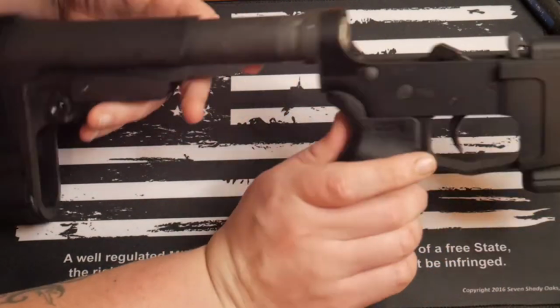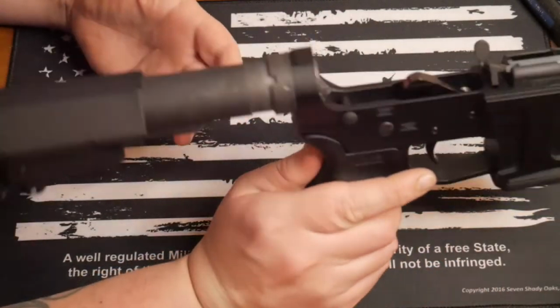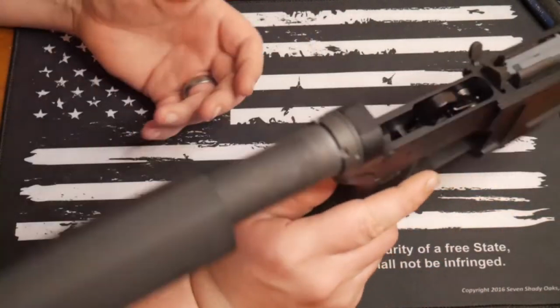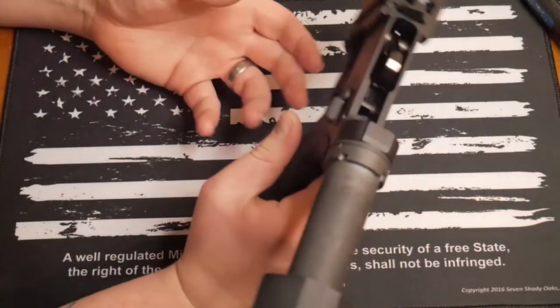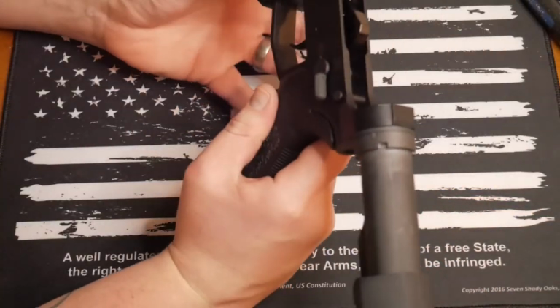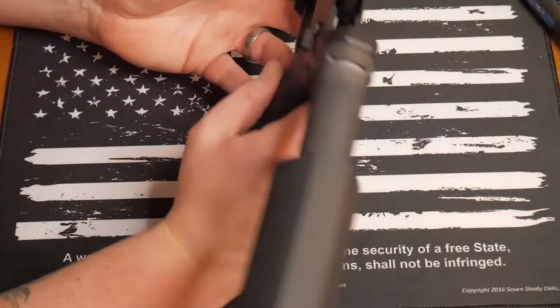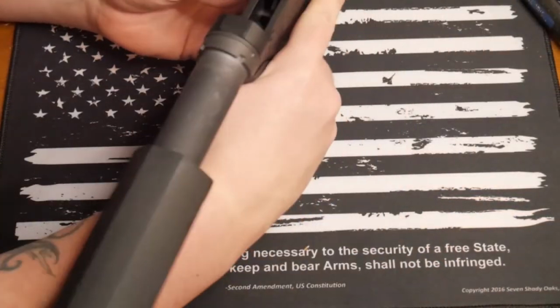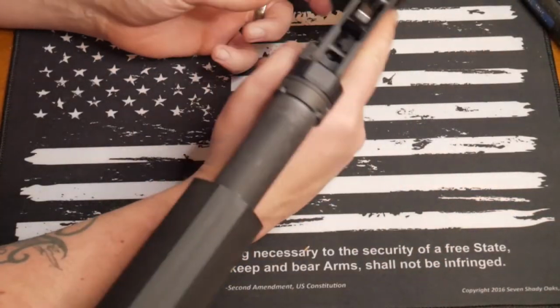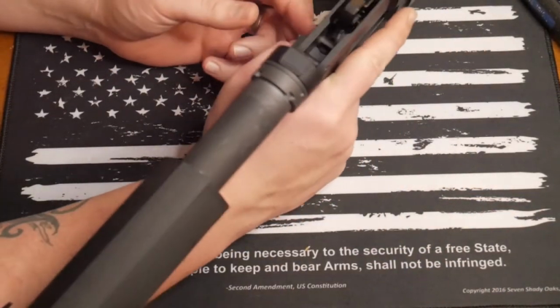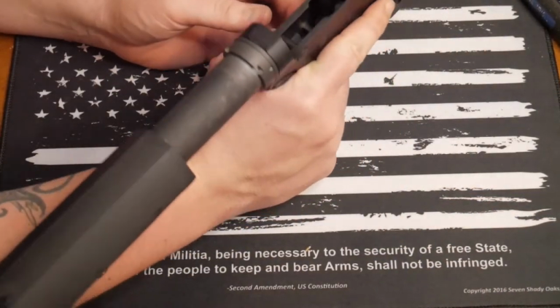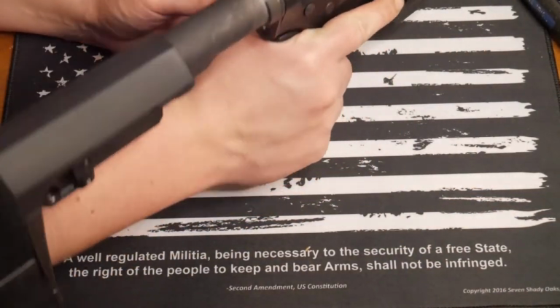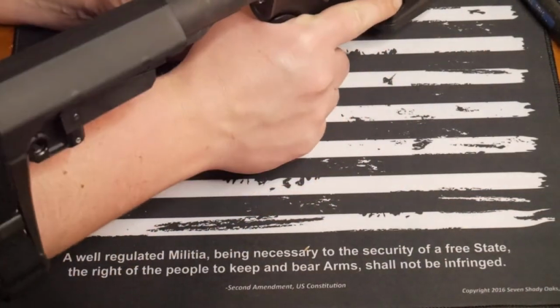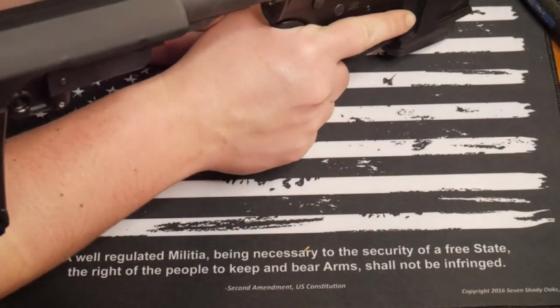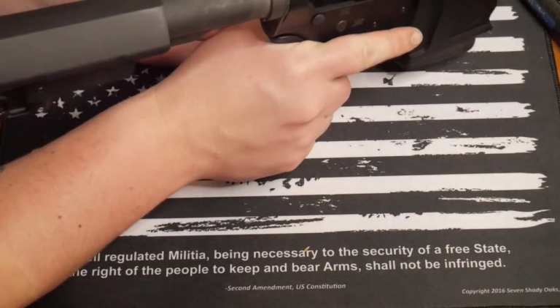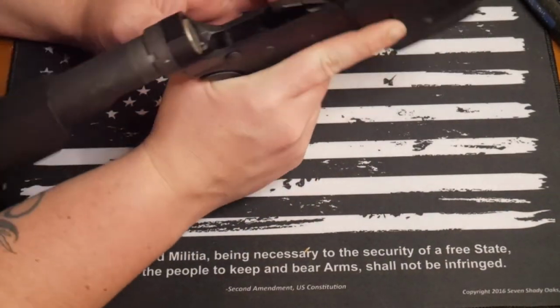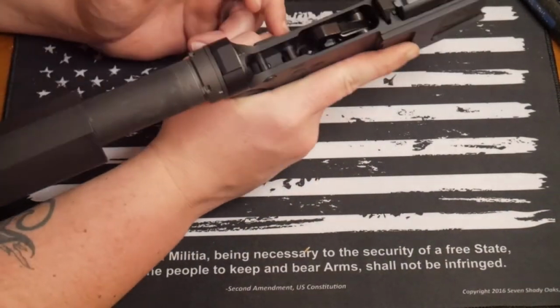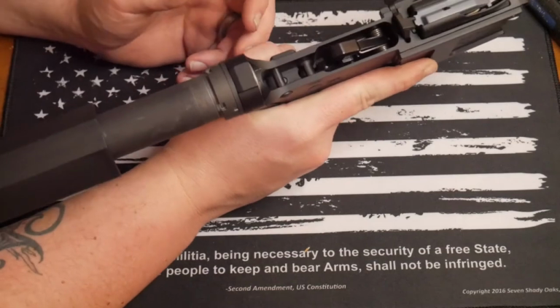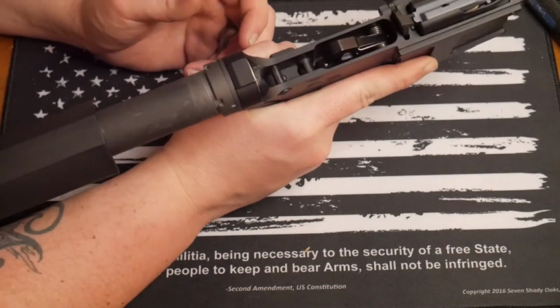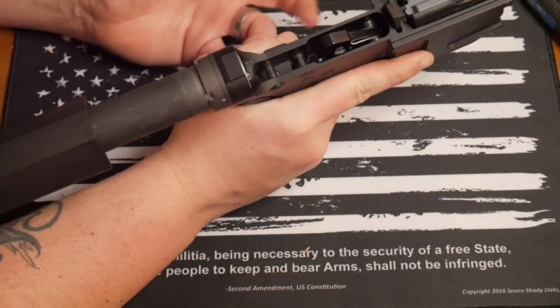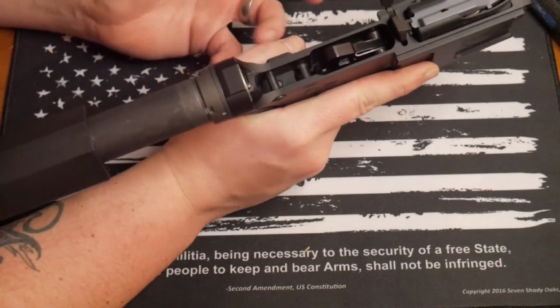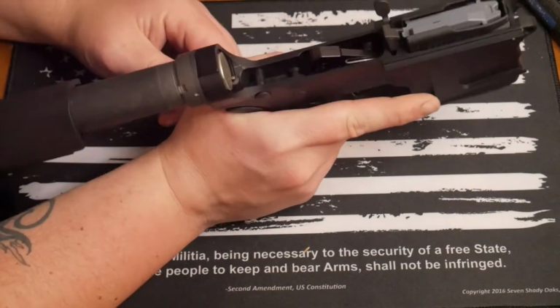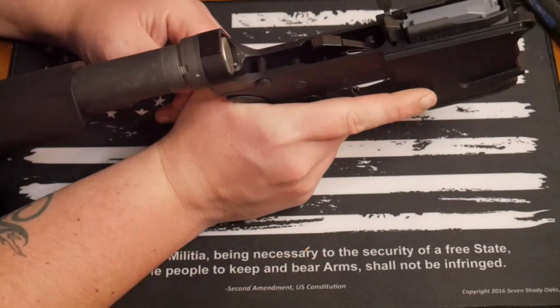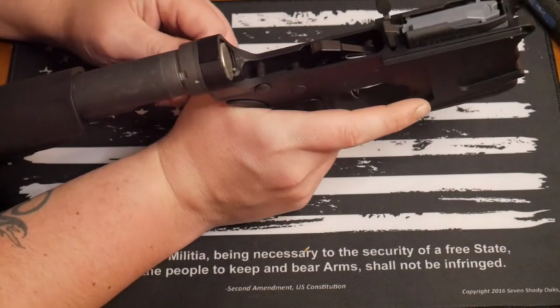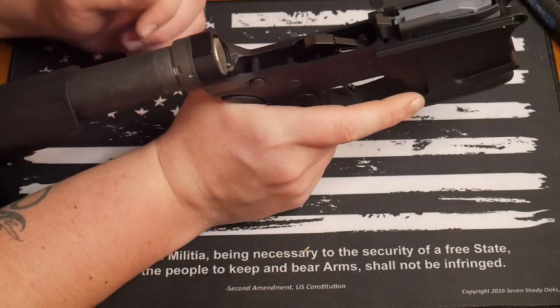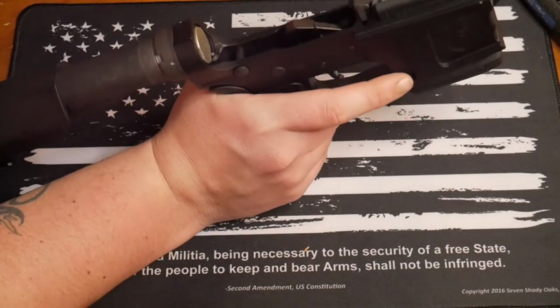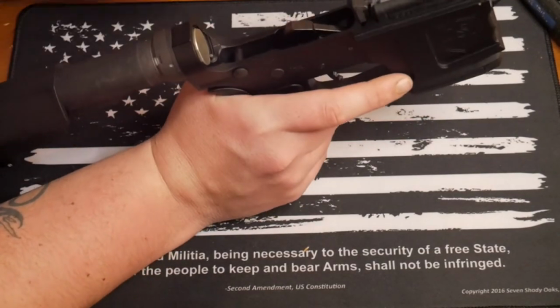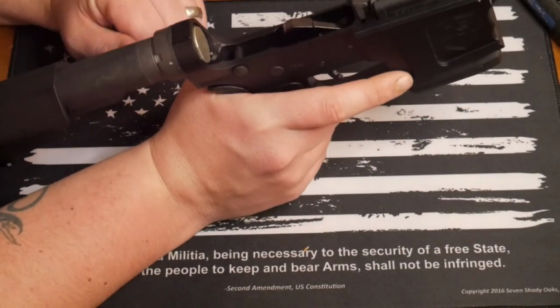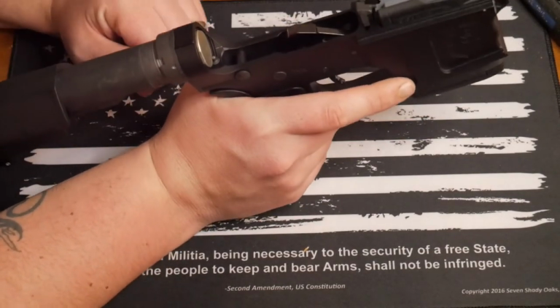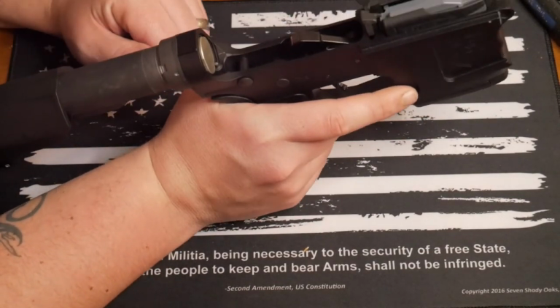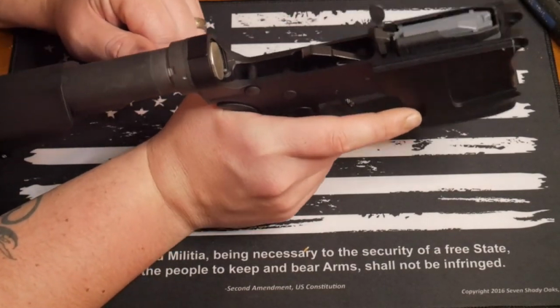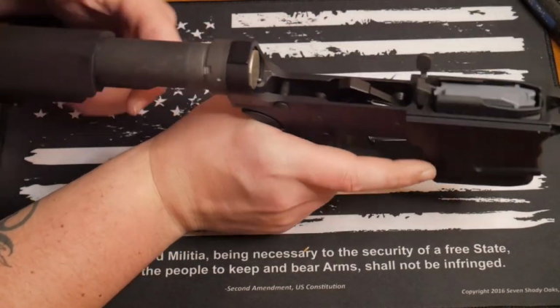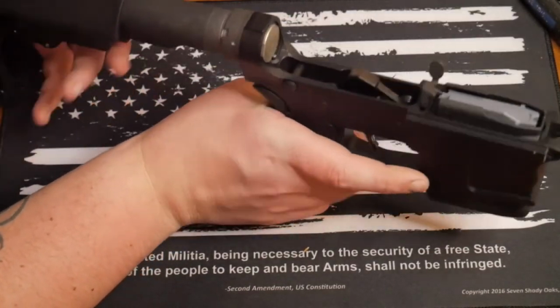This is the SBA3 stabilizing pistol brace. Guys, thank you so much for watching this video. Let's get back up top and close this video out.